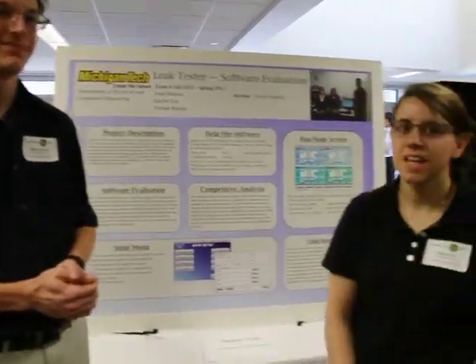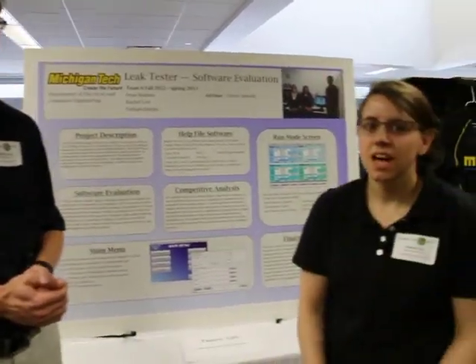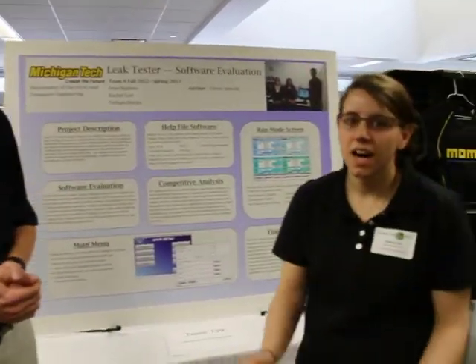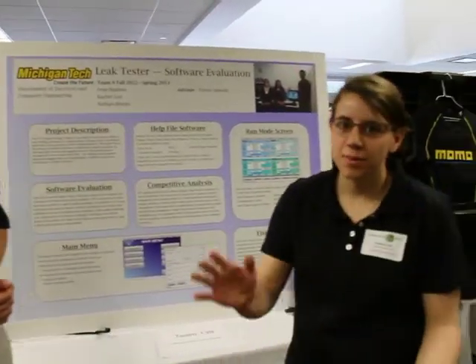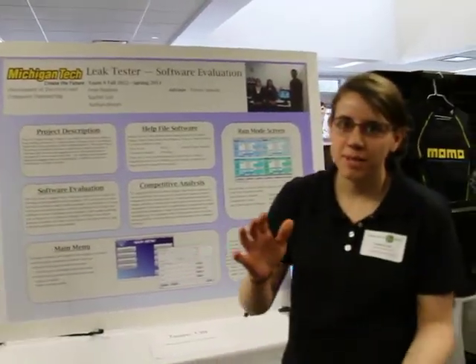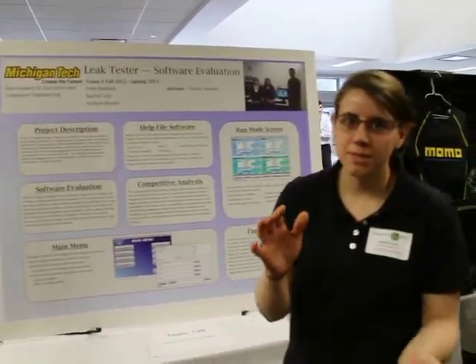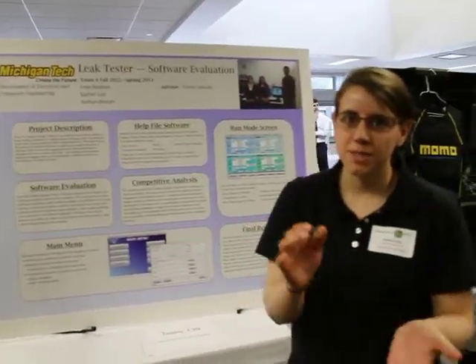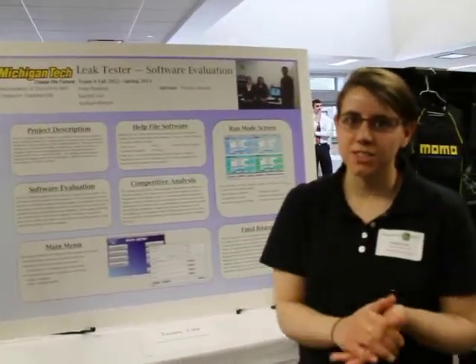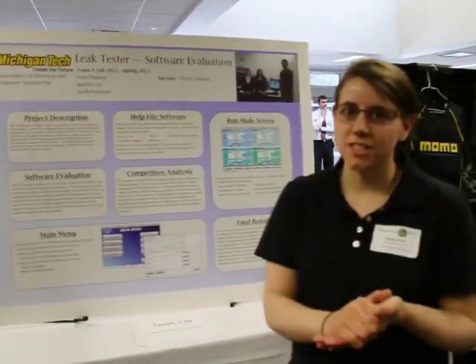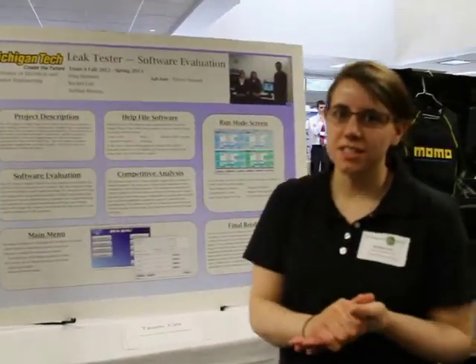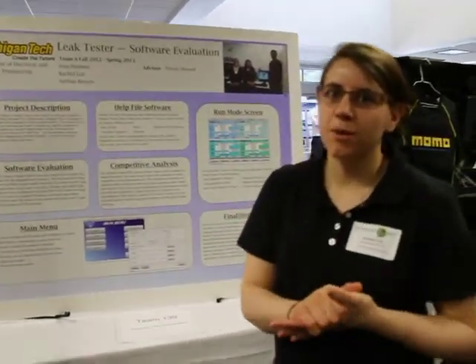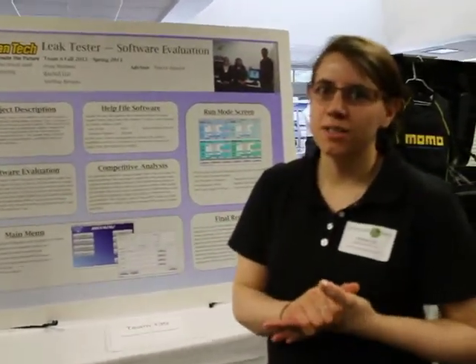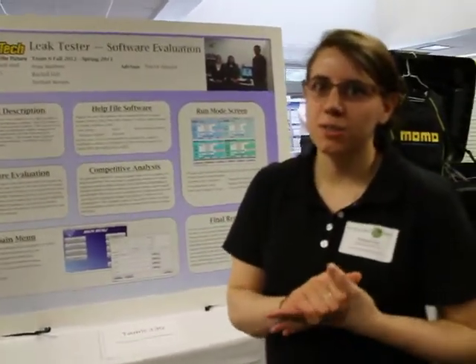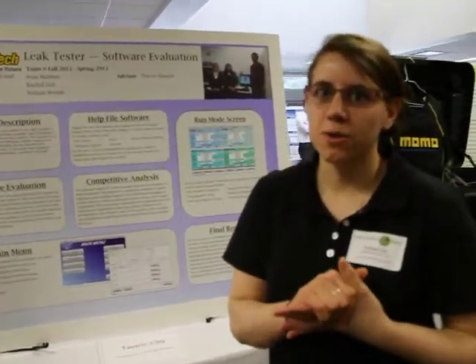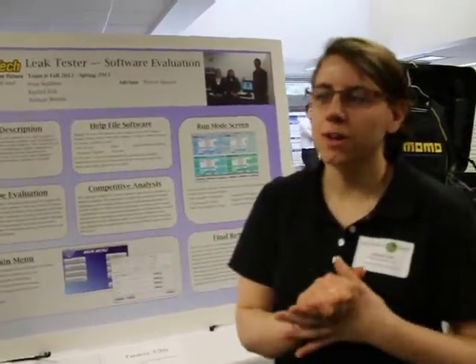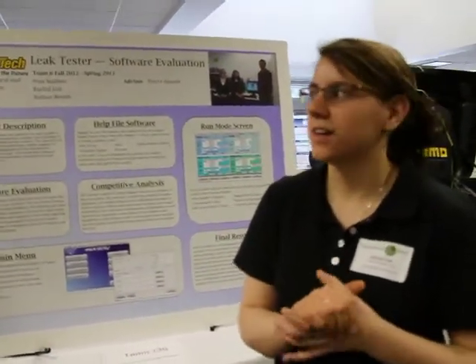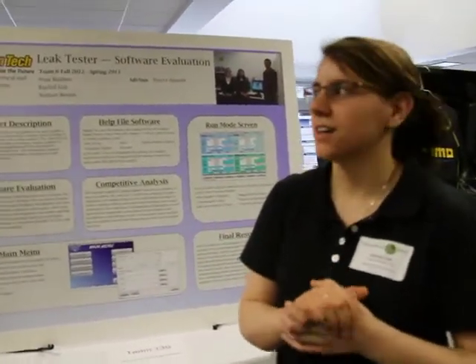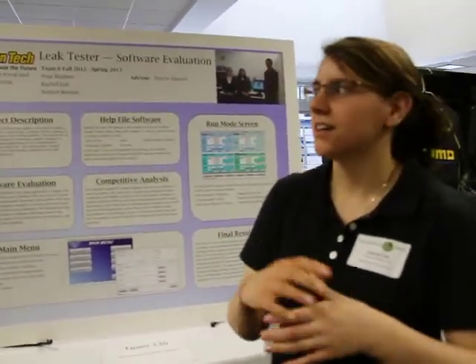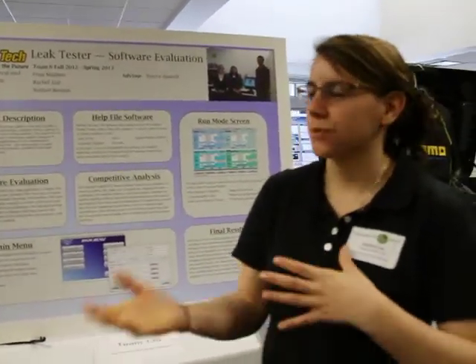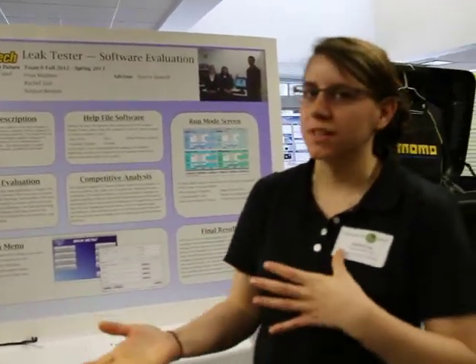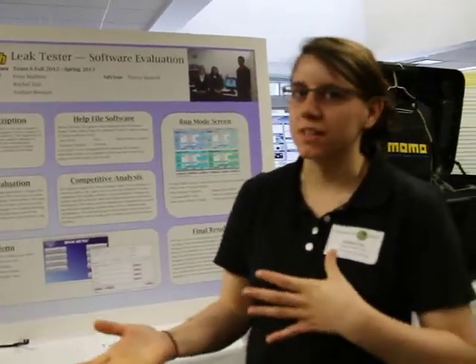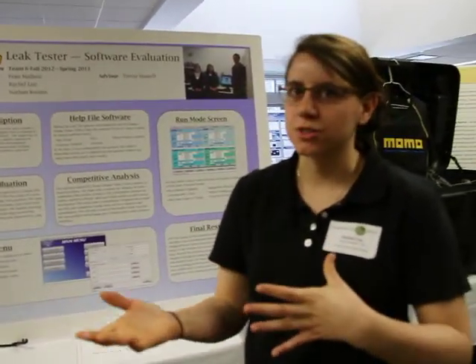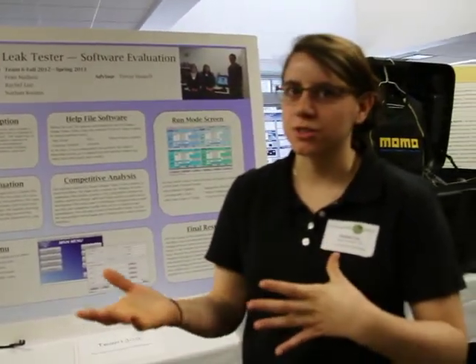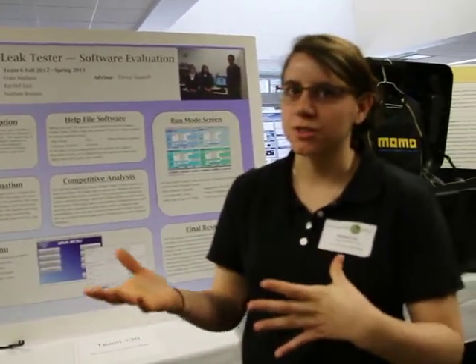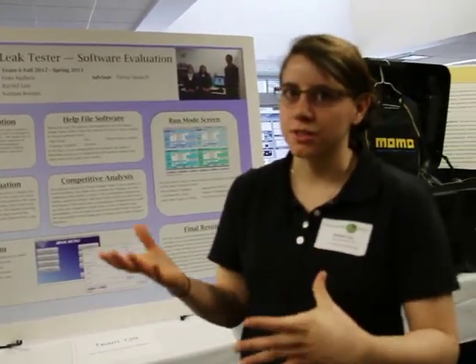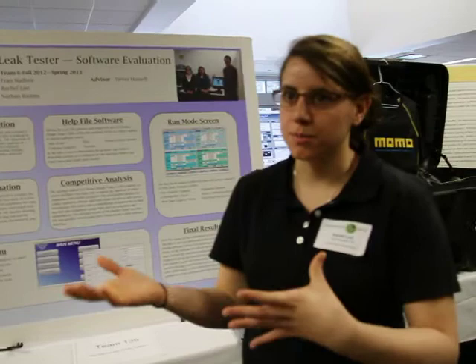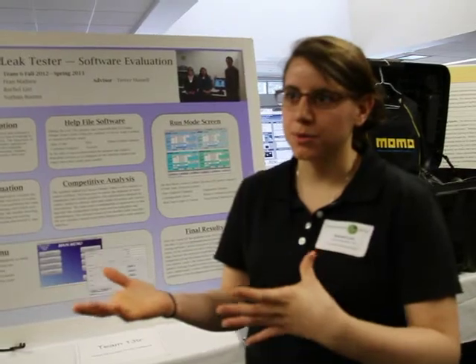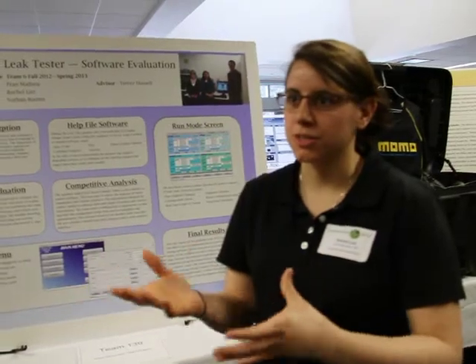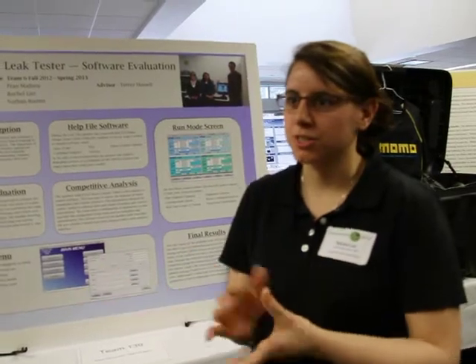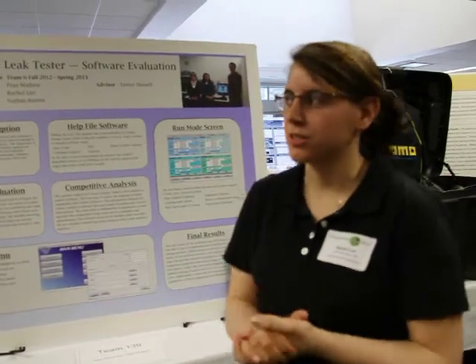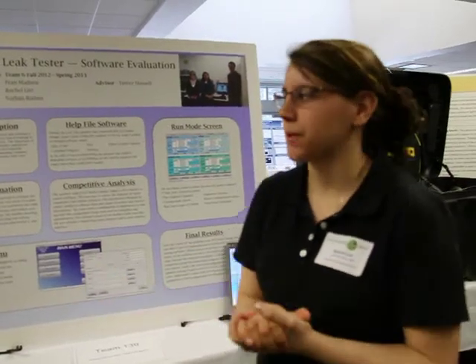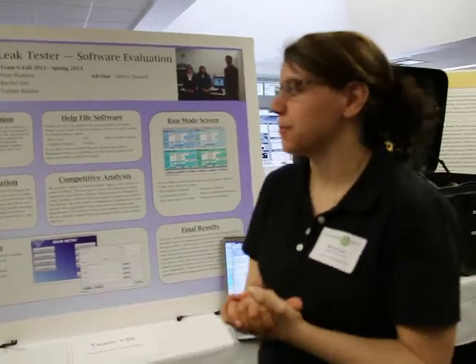Hi, my name is Rachel List. I'm also from the Electrical and Computer Engineering Department.